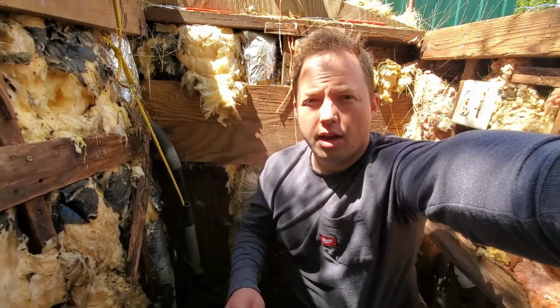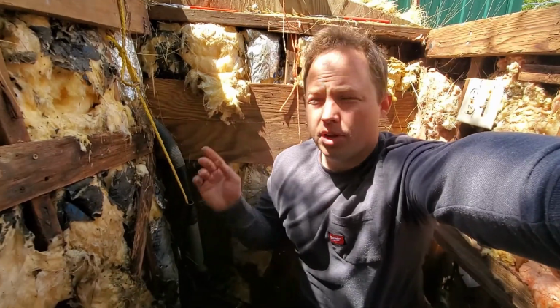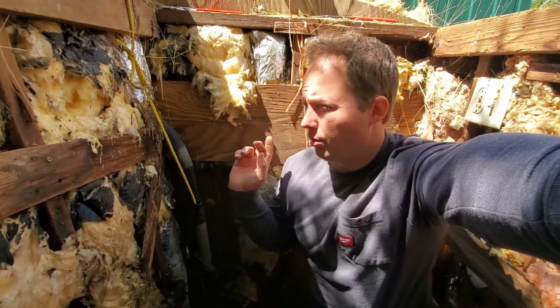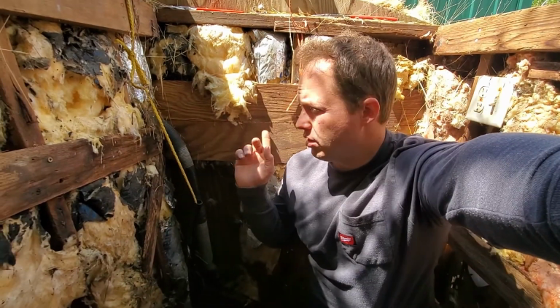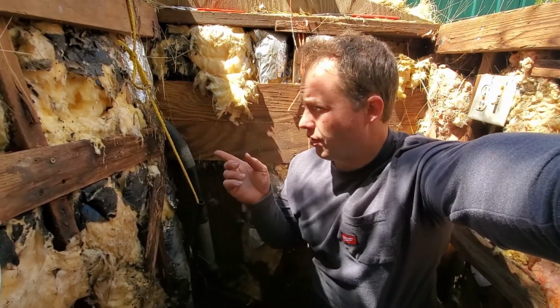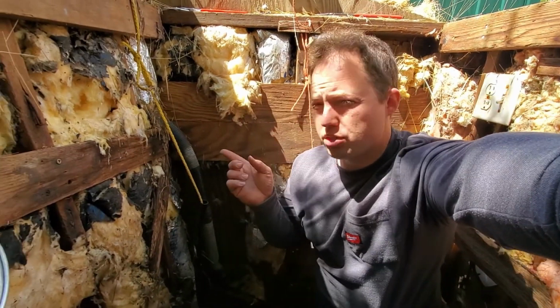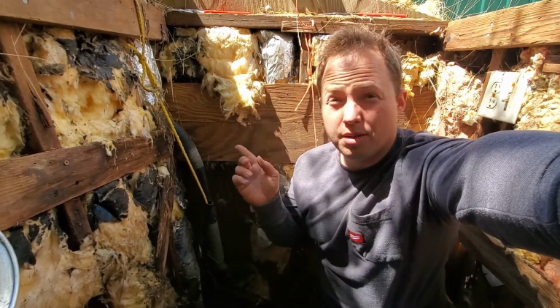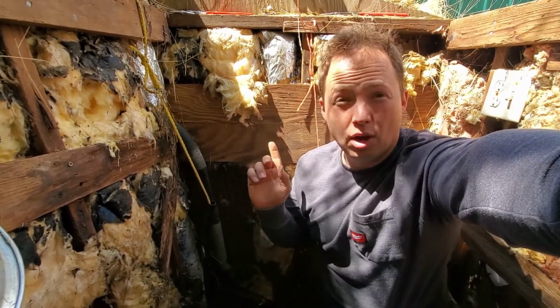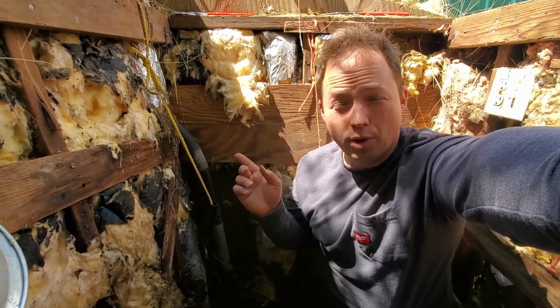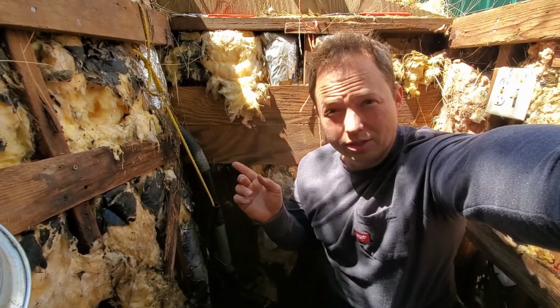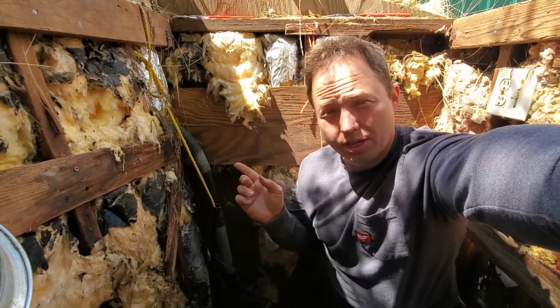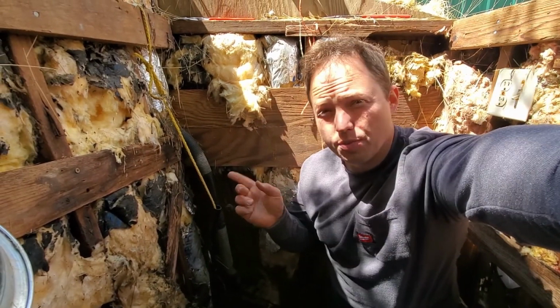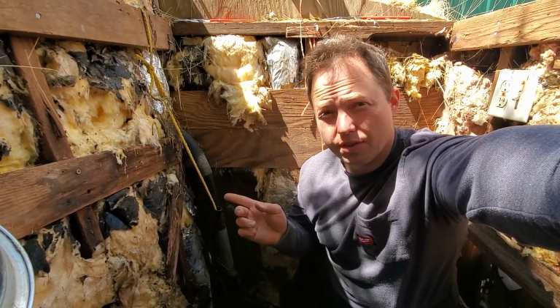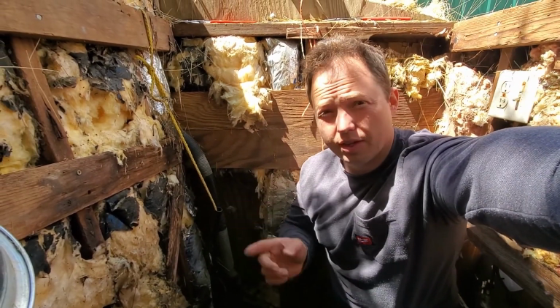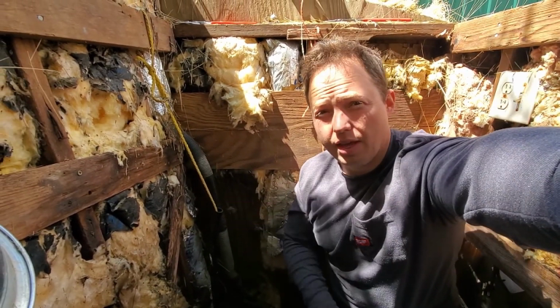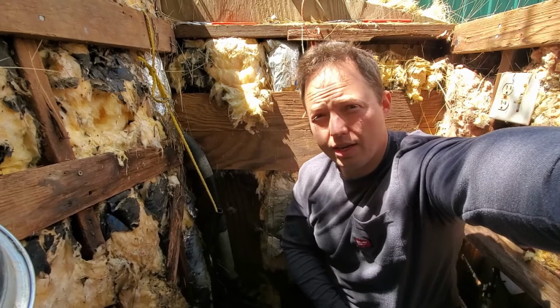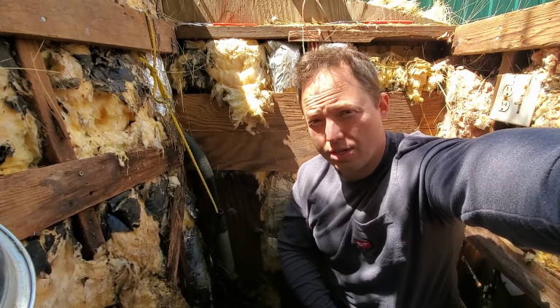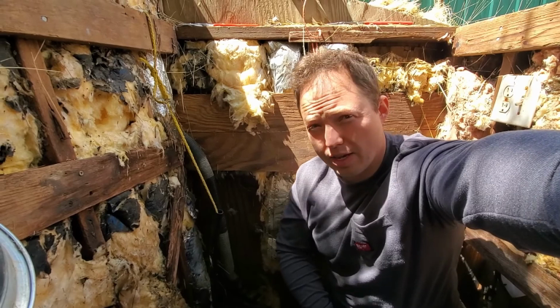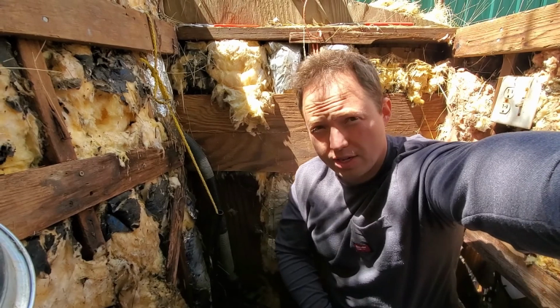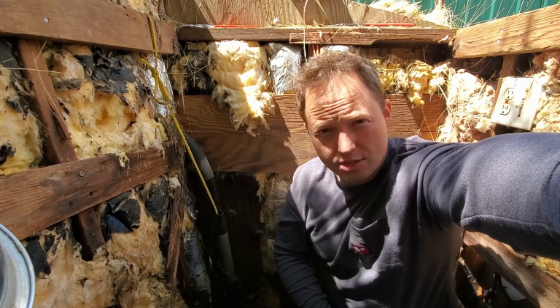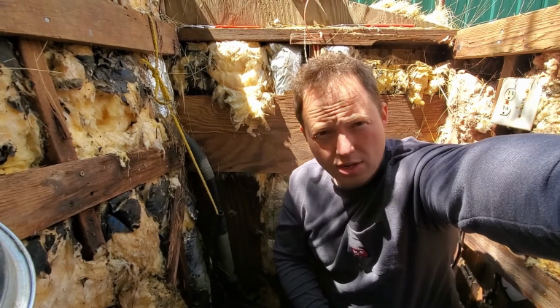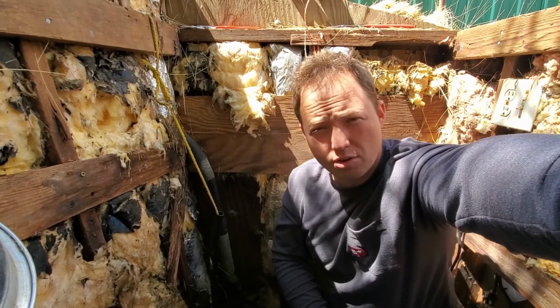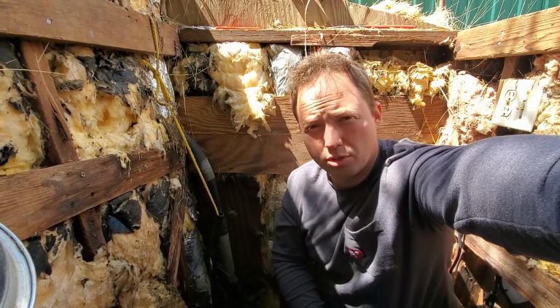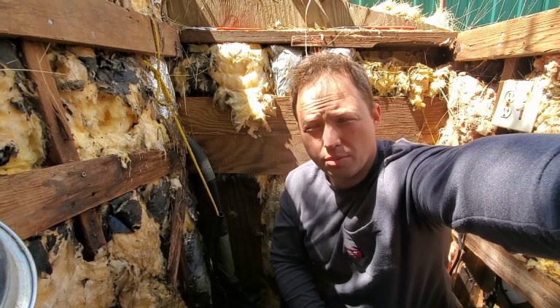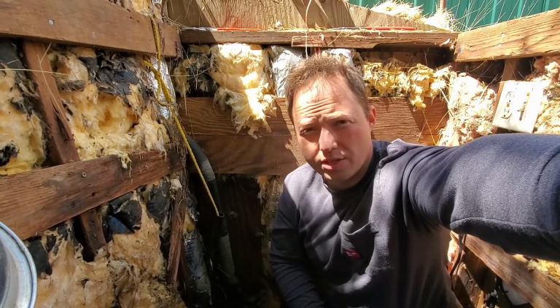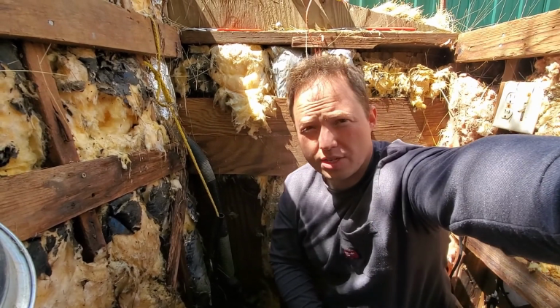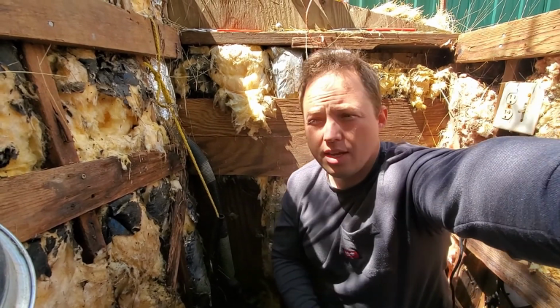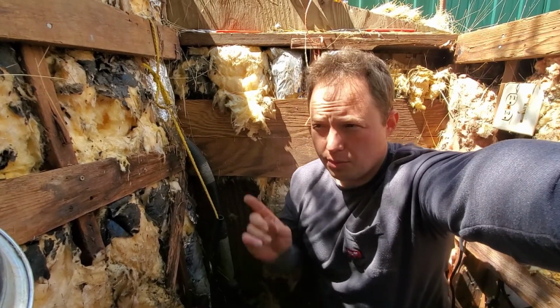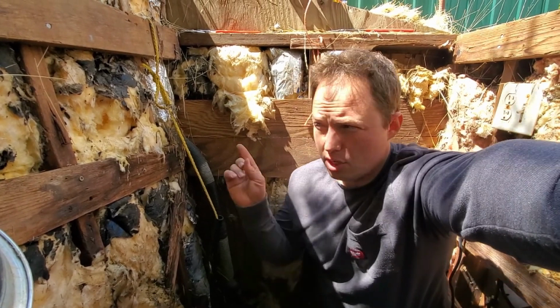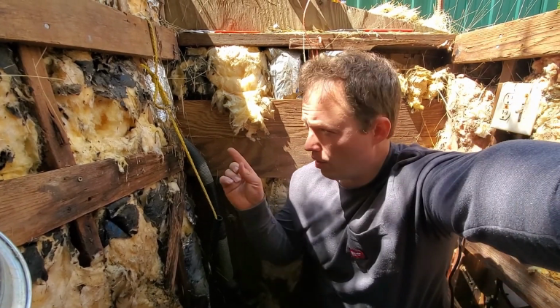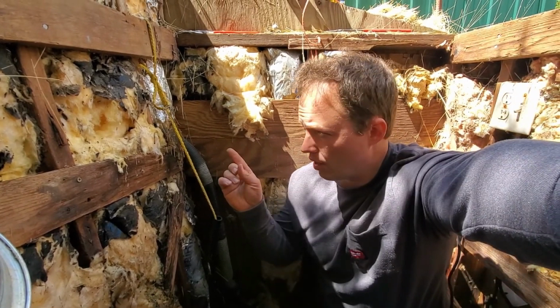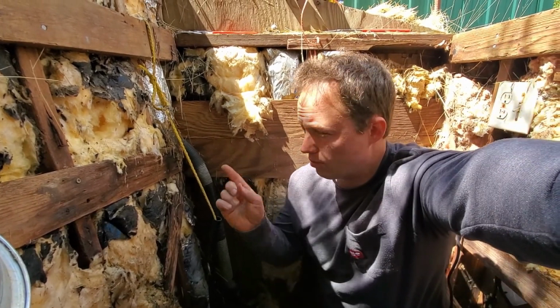I'll put a couple of videos here on the screen about wells specifically, in case you guys need to continue the troubleshooting process, and we'll see you right over there.